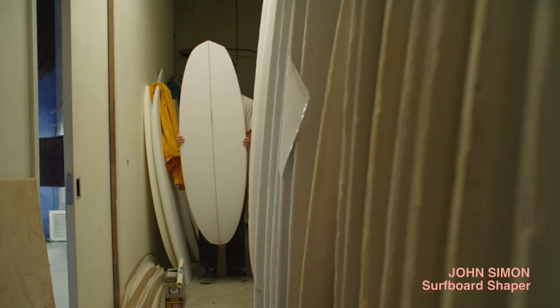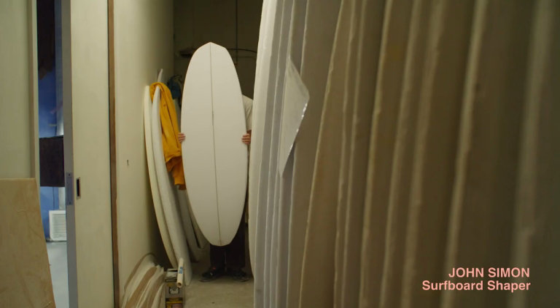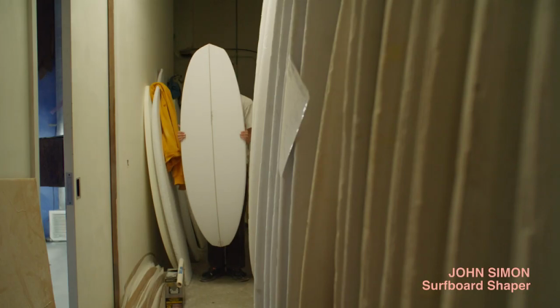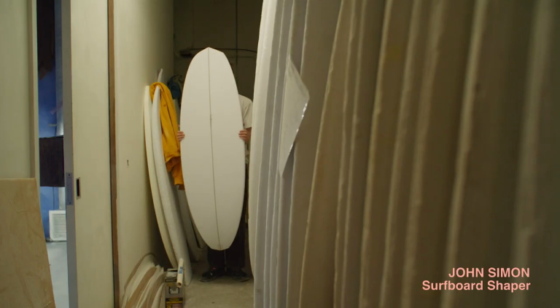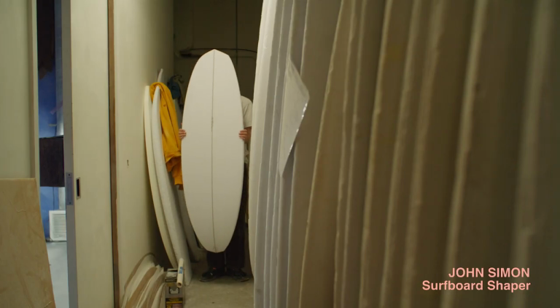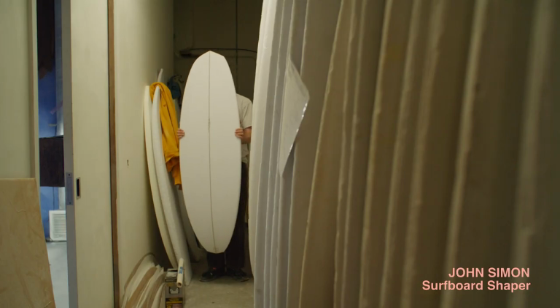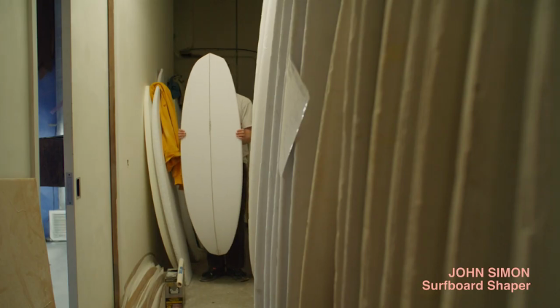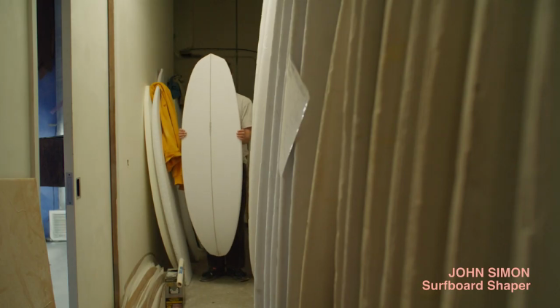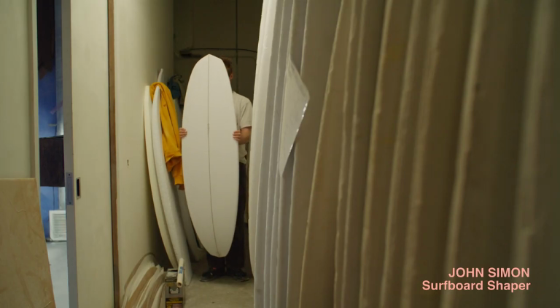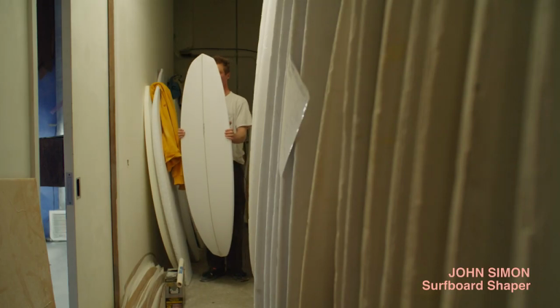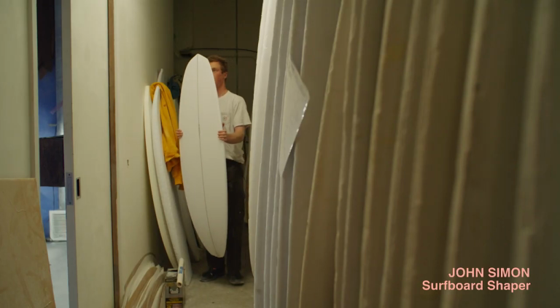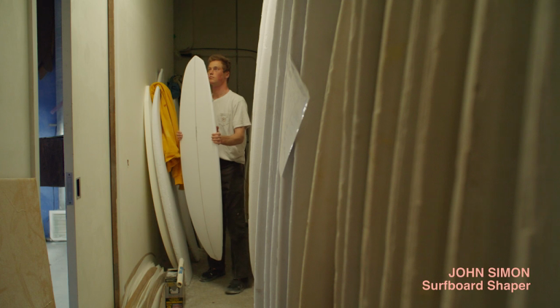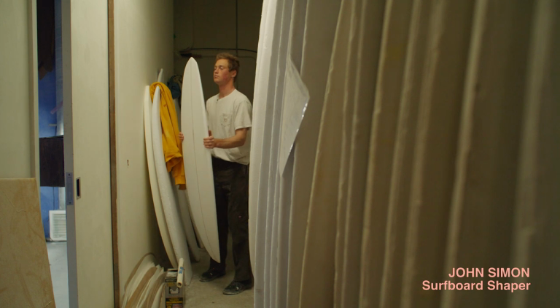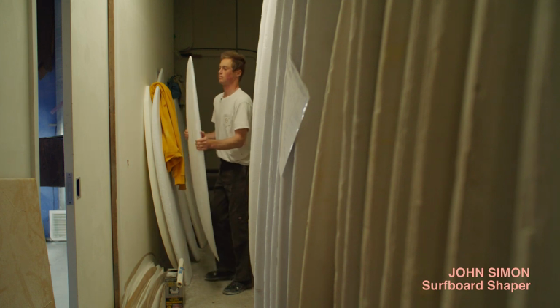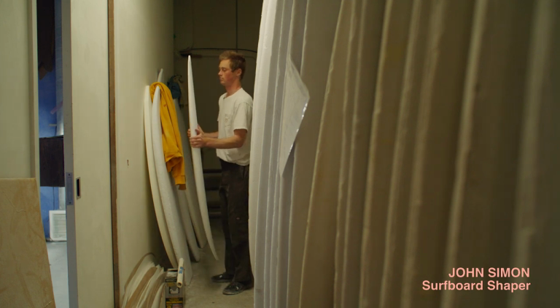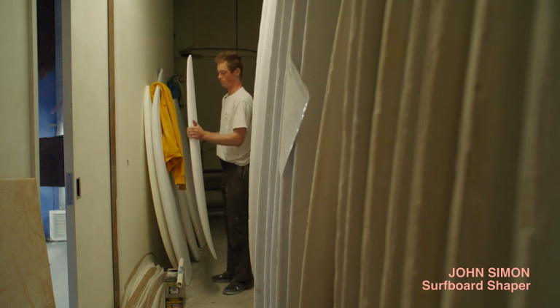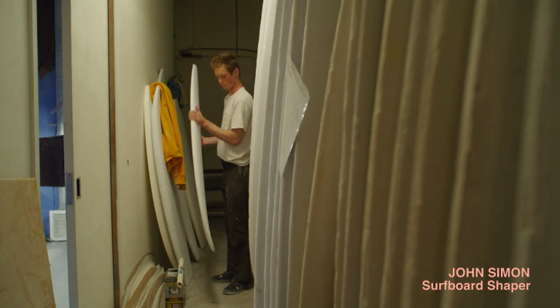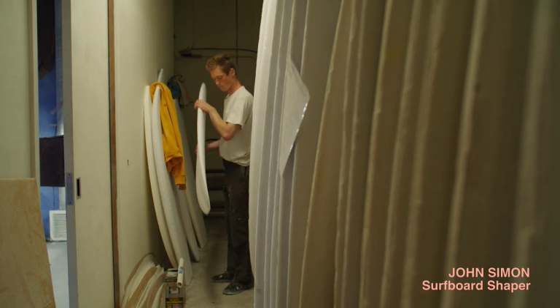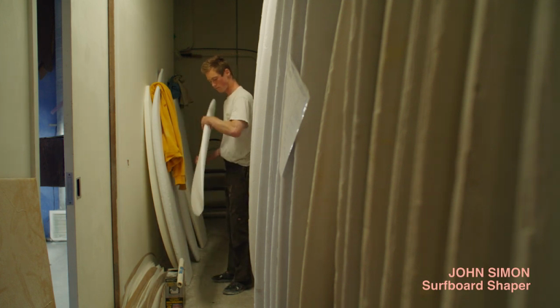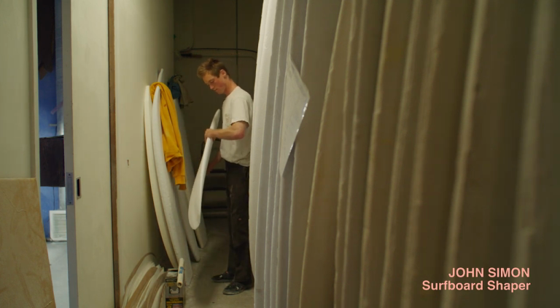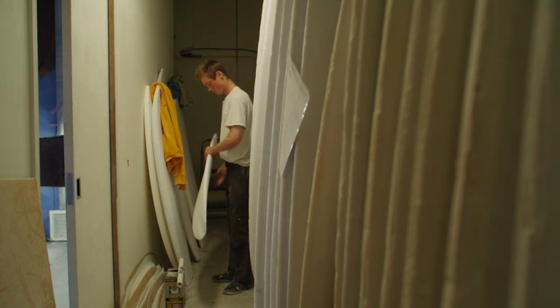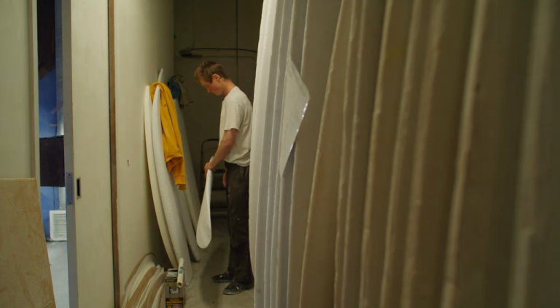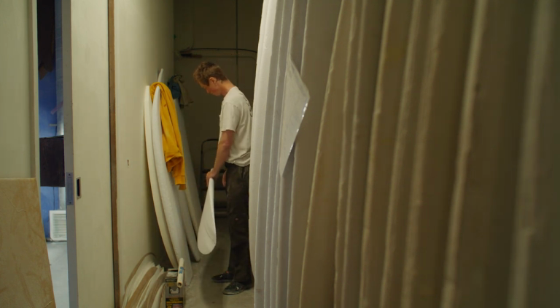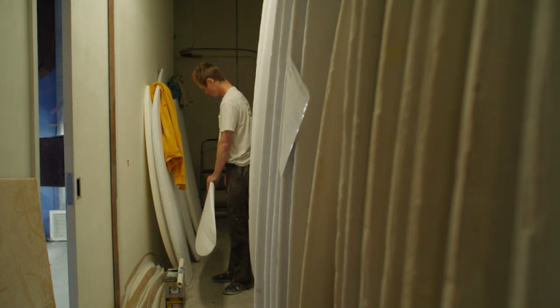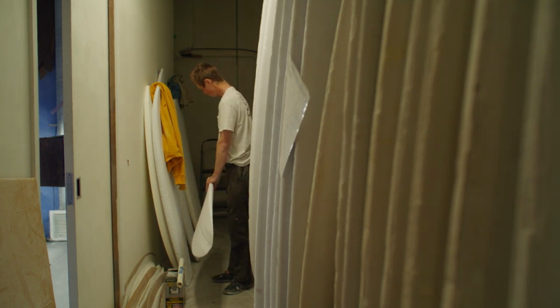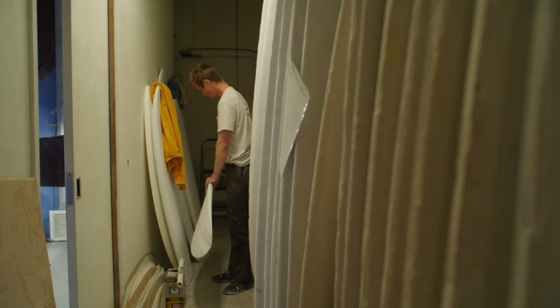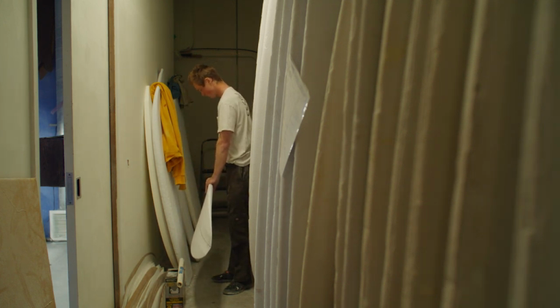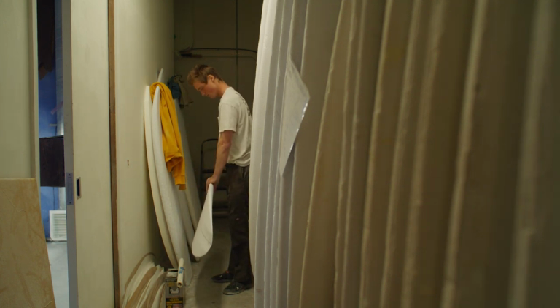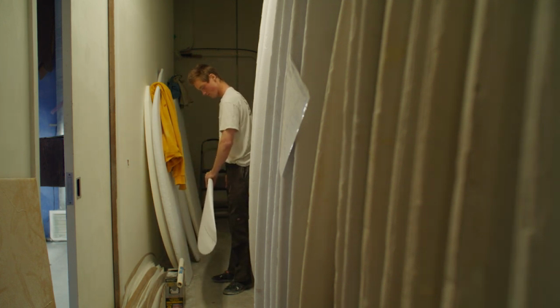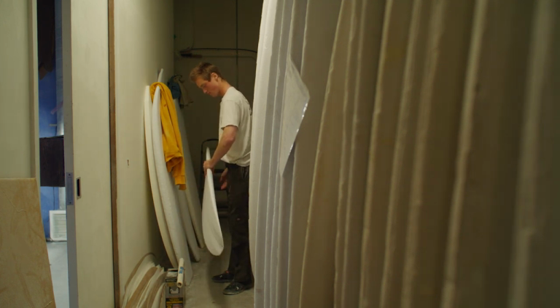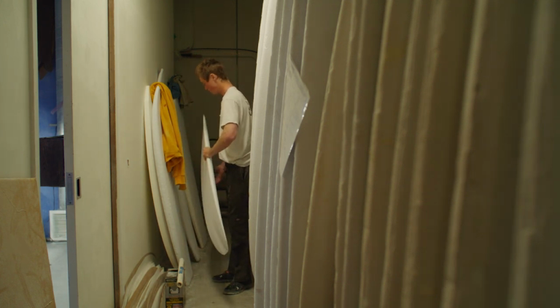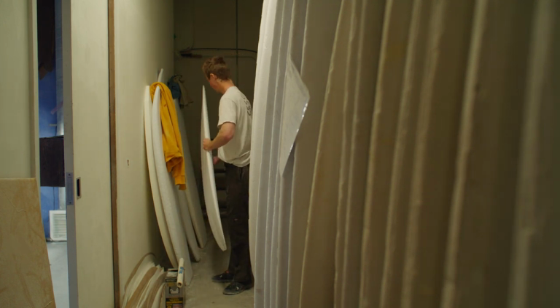My name is John Simon. I grew up in Ventura, California and I've been shaping for about seven years now.